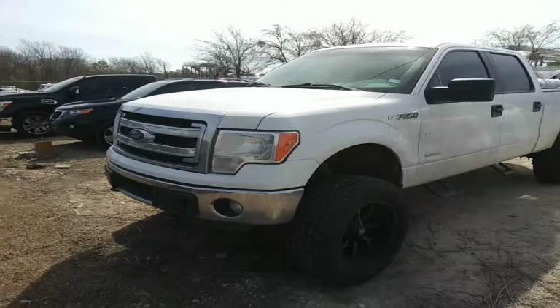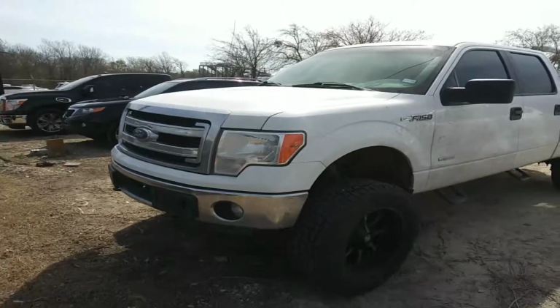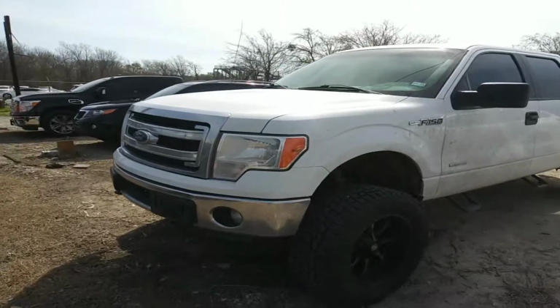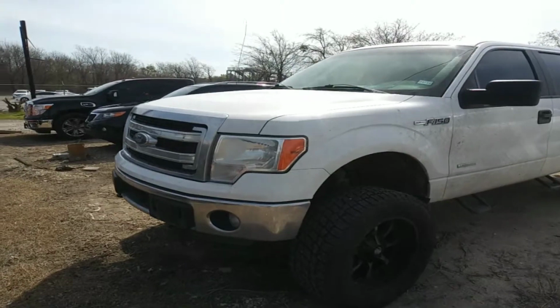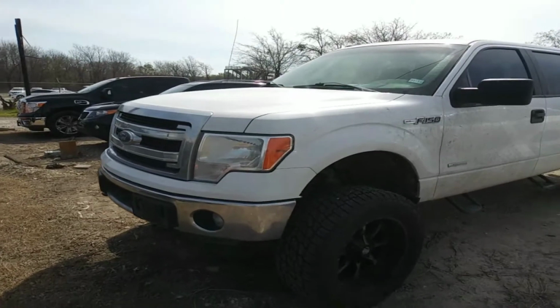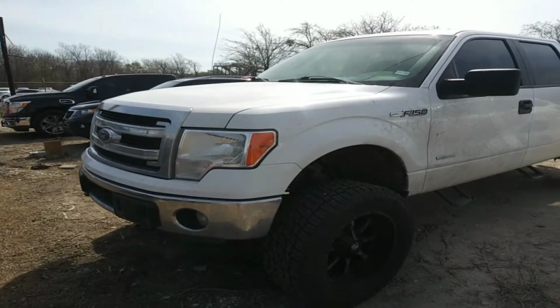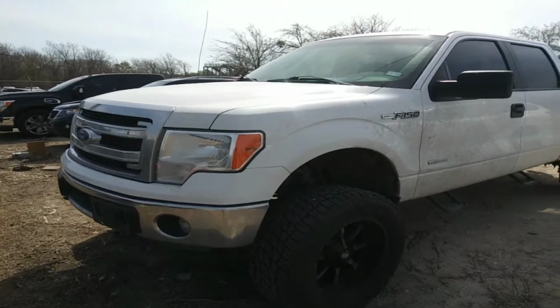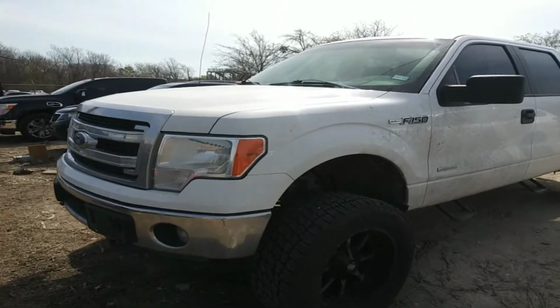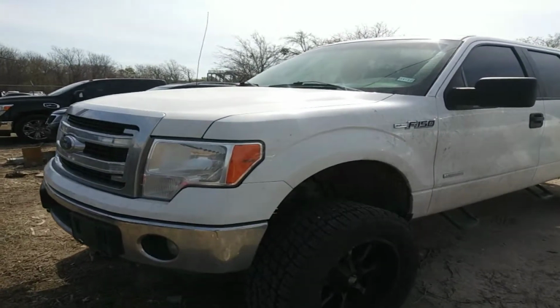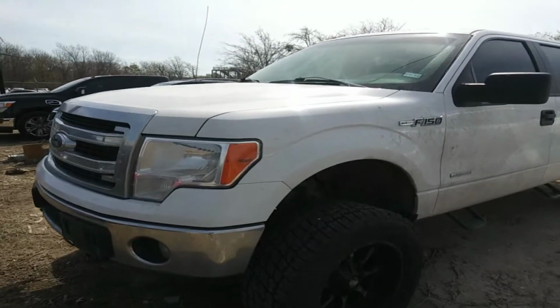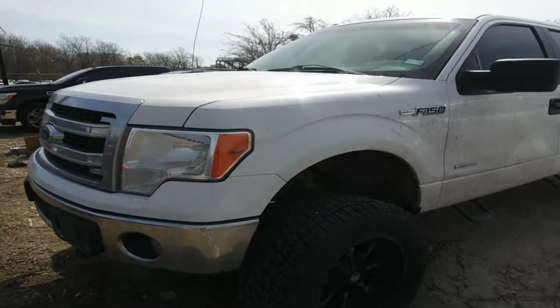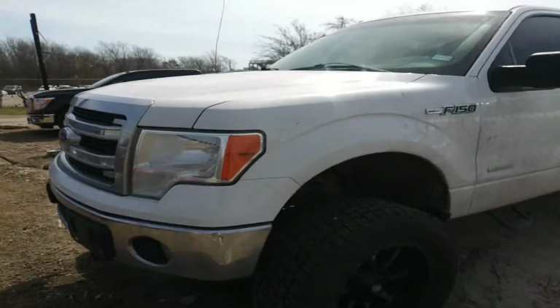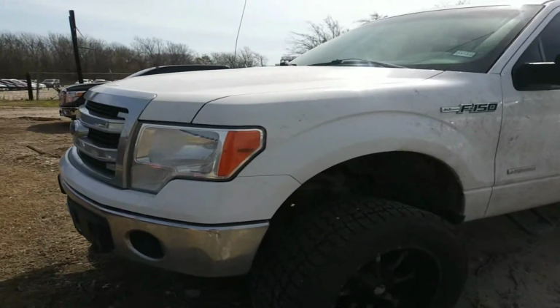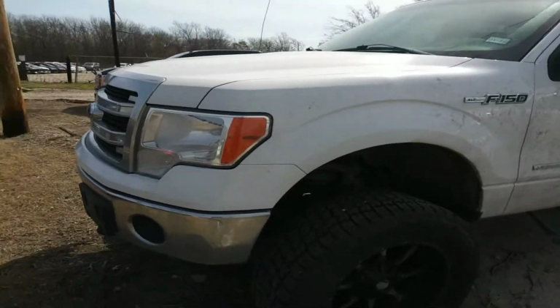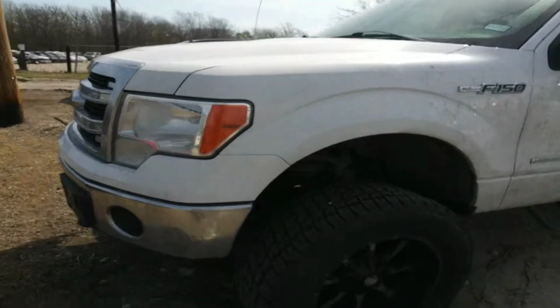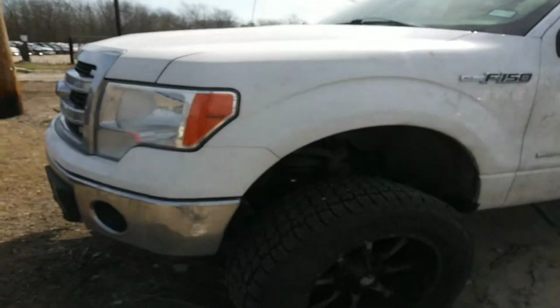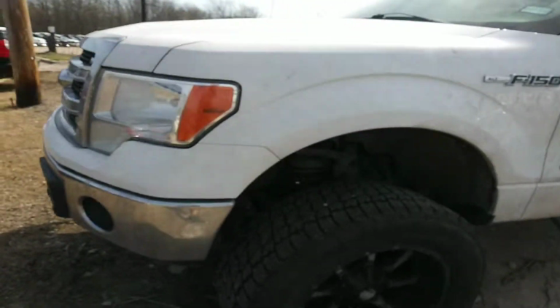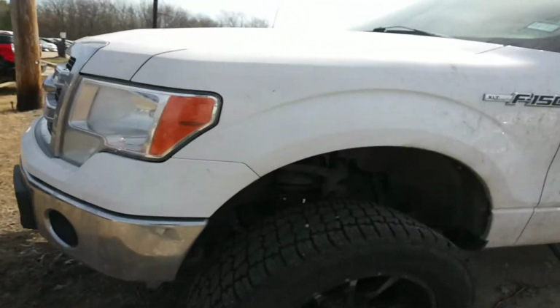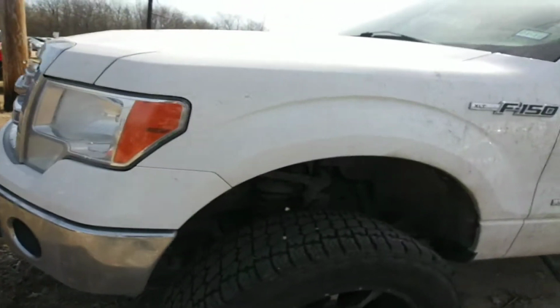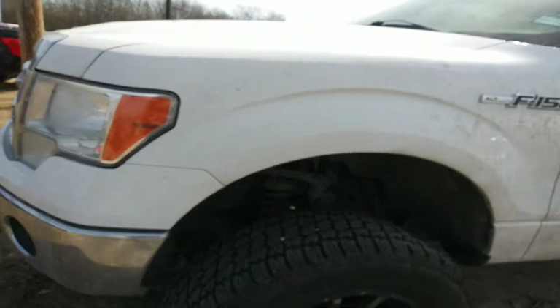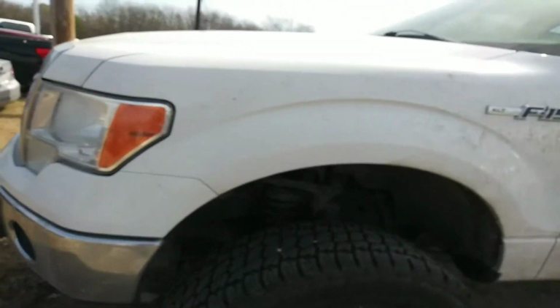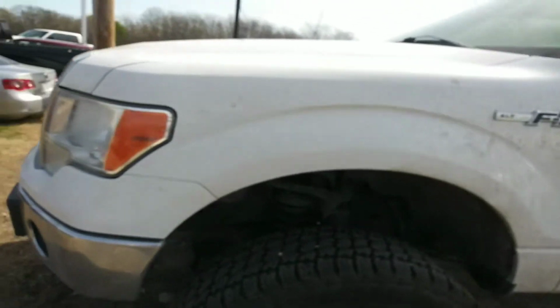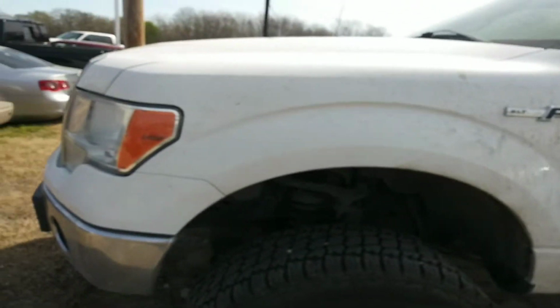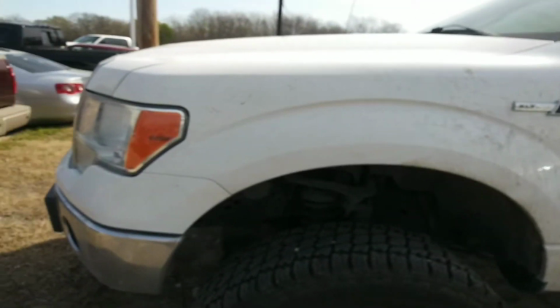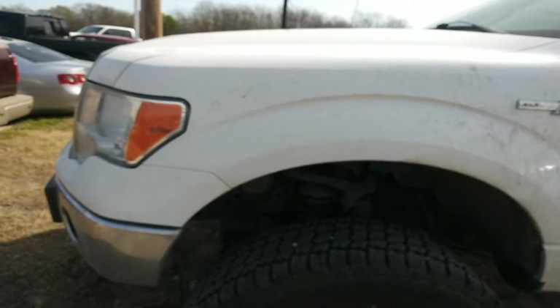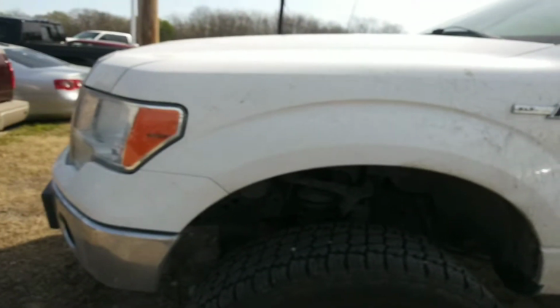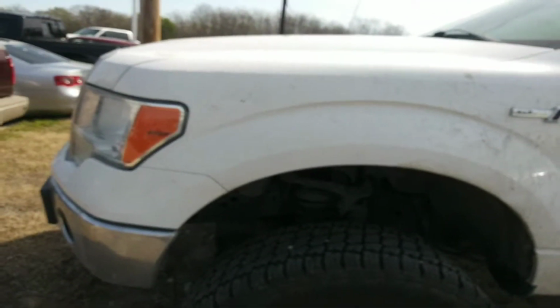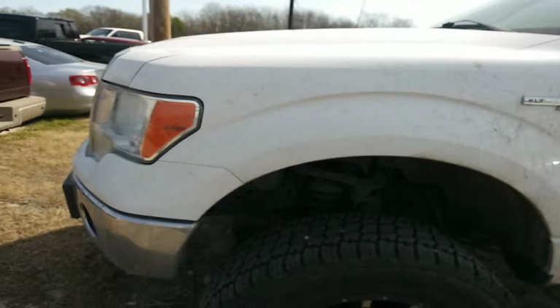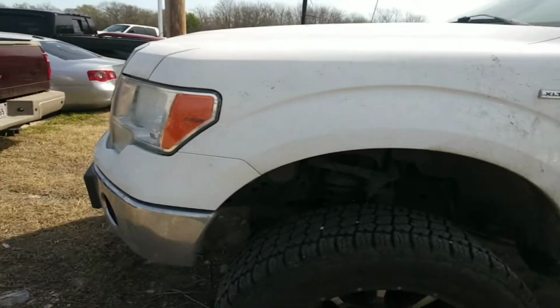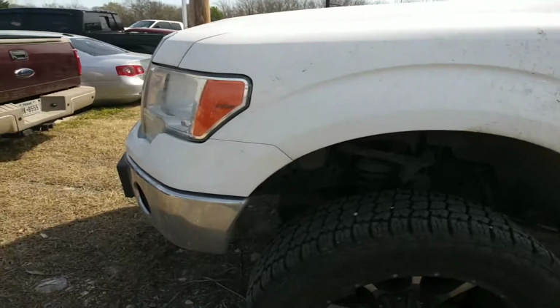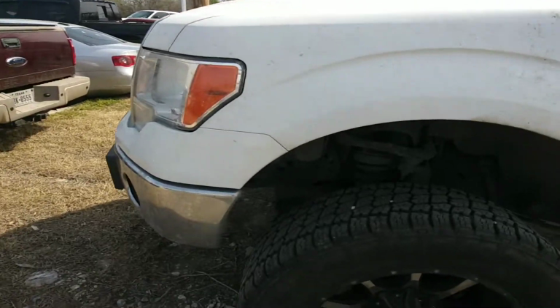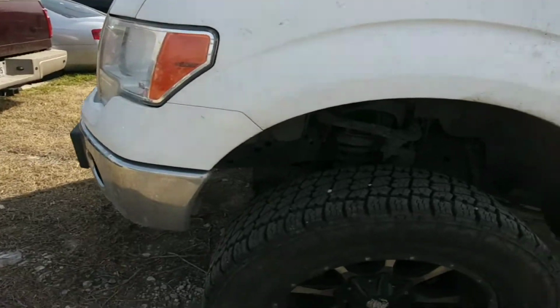Hey Cody, this is Sean over at Nissan in Greenville. Just taking a quick video of this 2014 F-150.